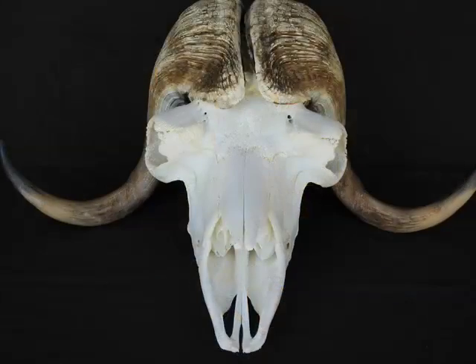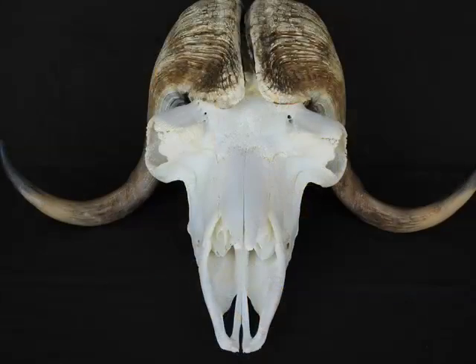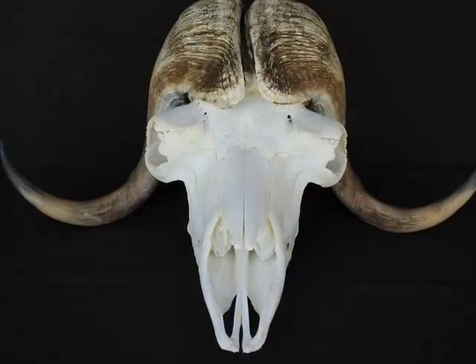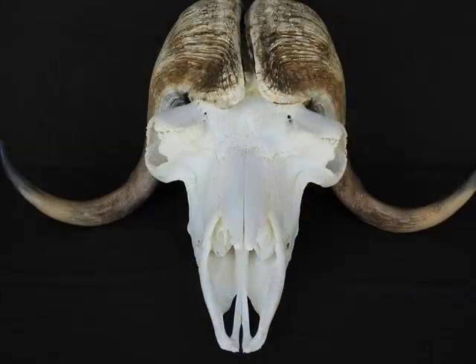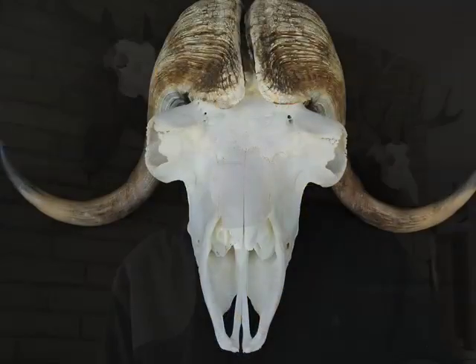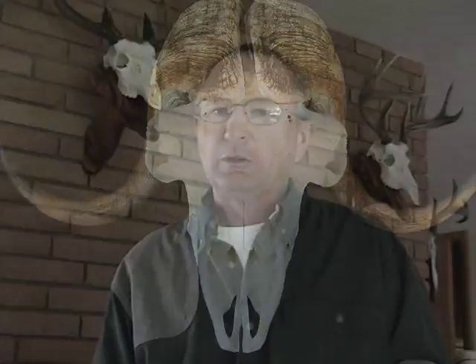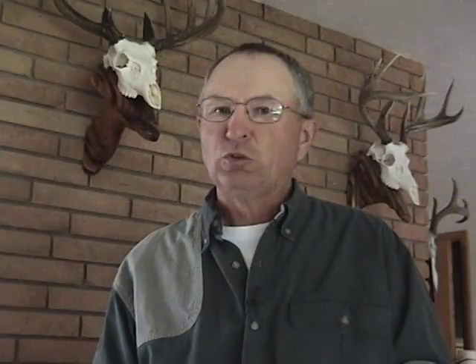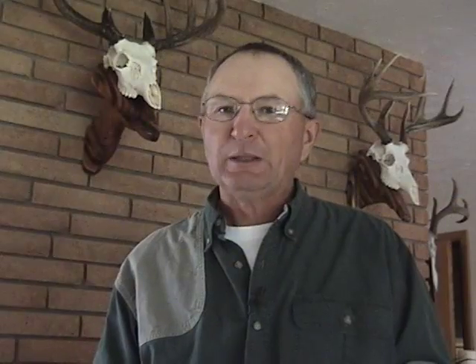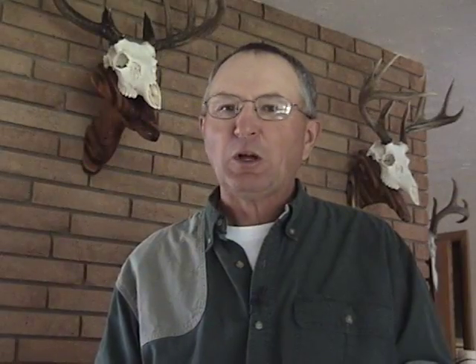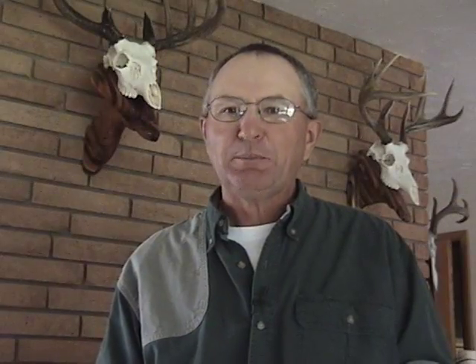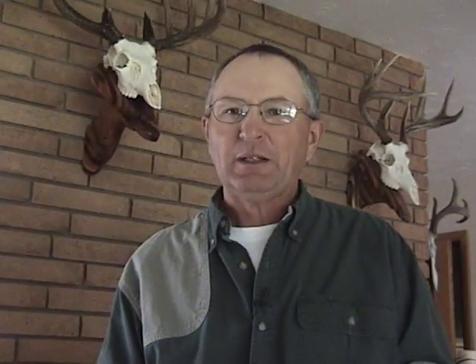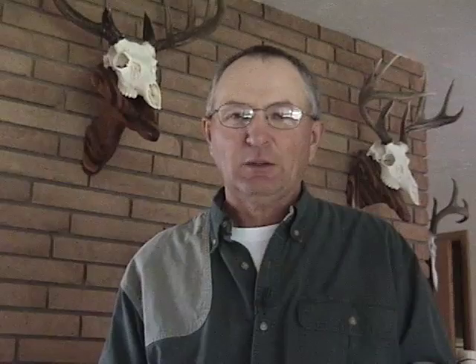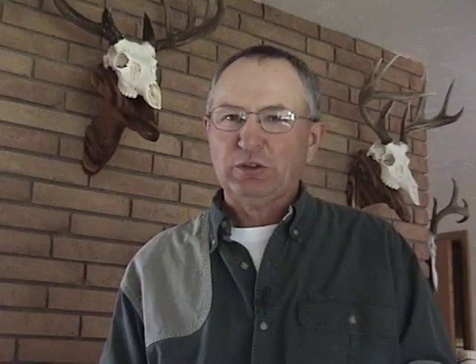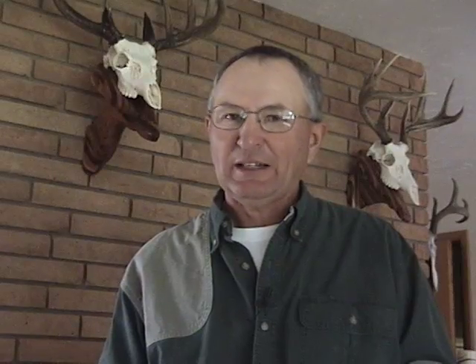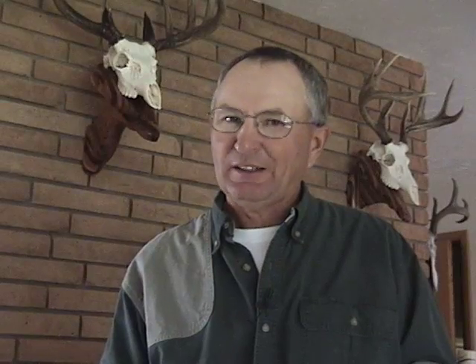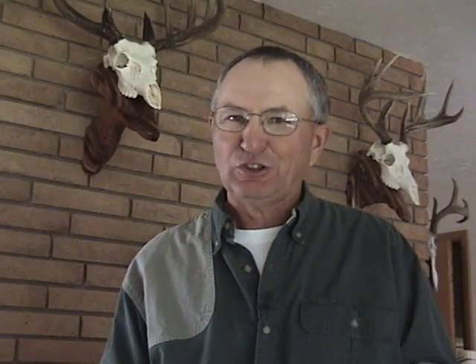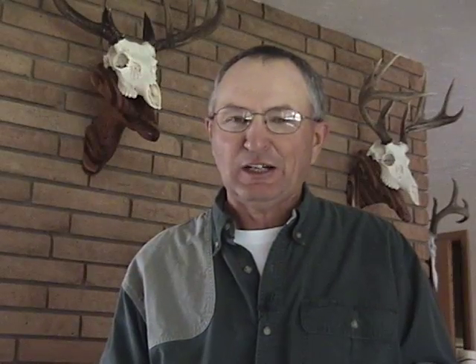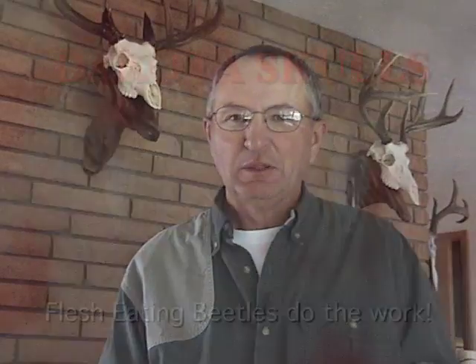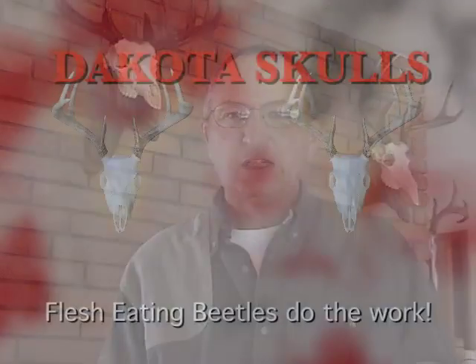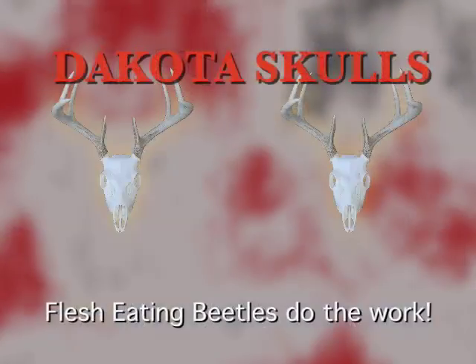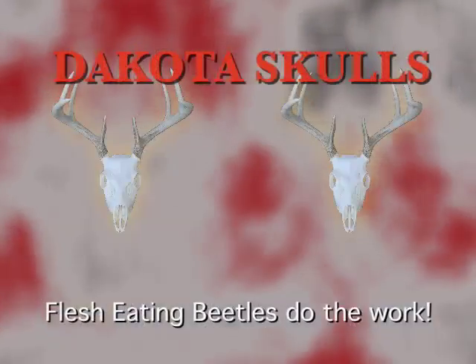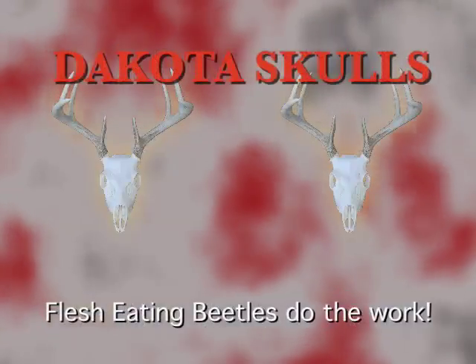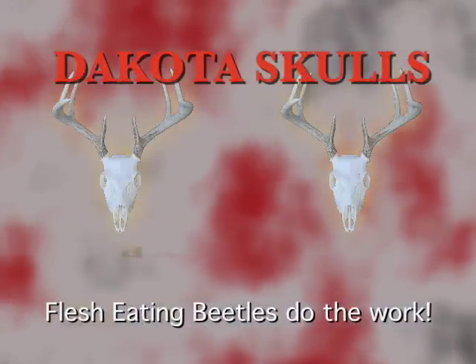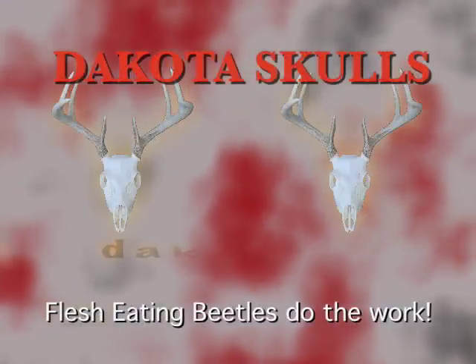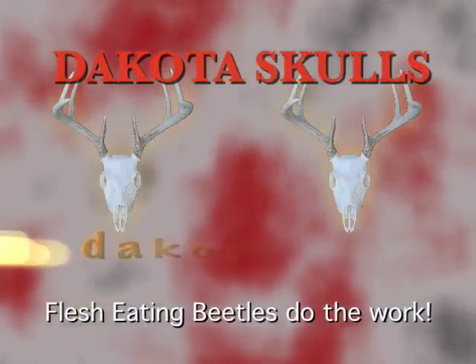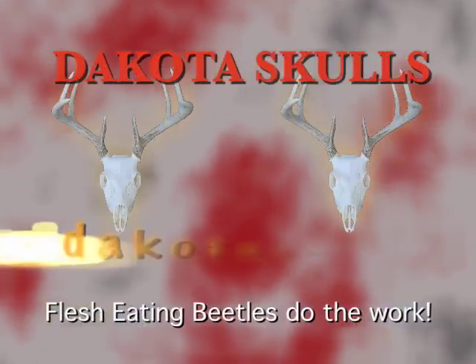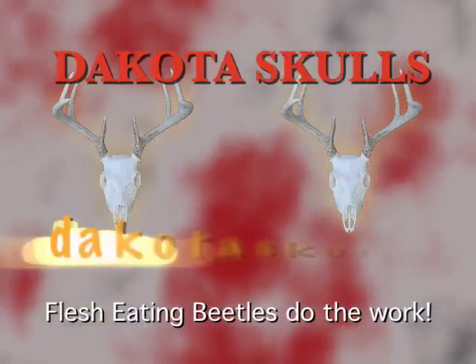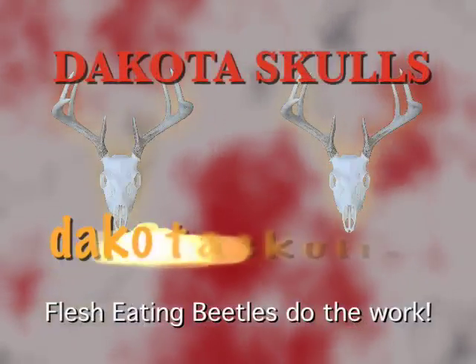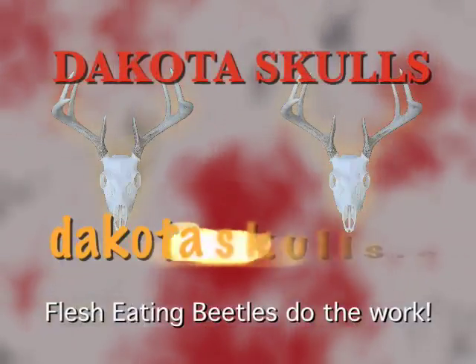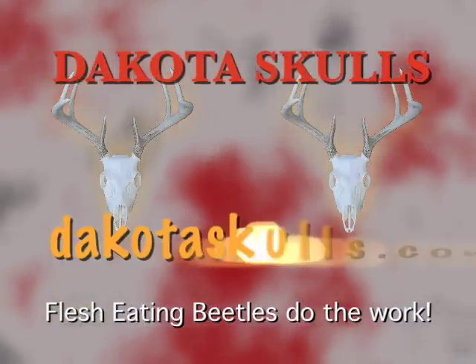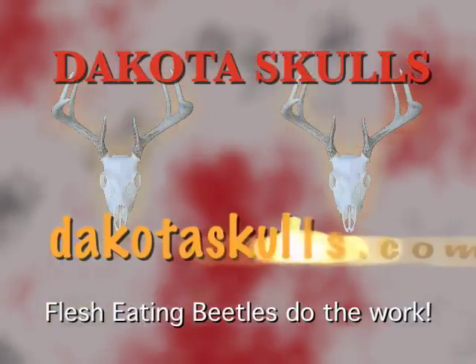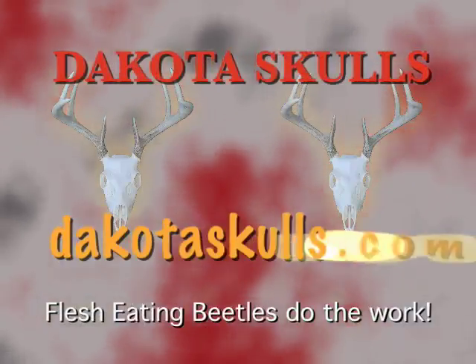Our goal is to produce a museum quality piece that will stand the test of time. Check us out on the web at dakotaskulls.com.